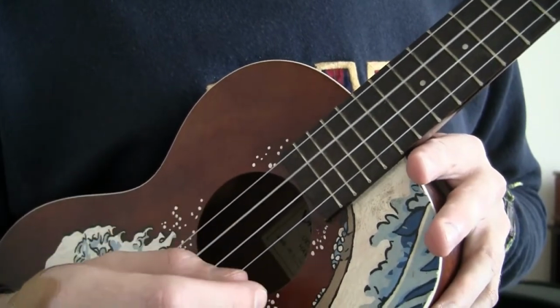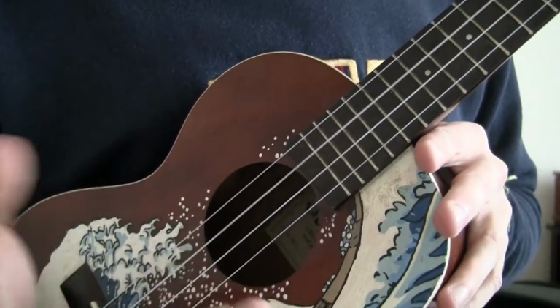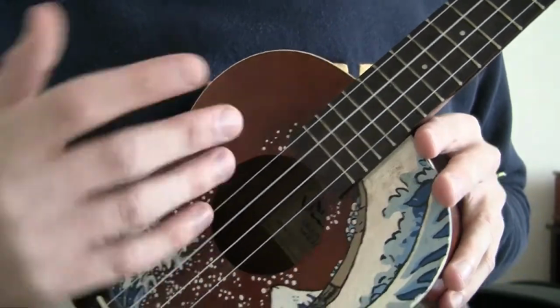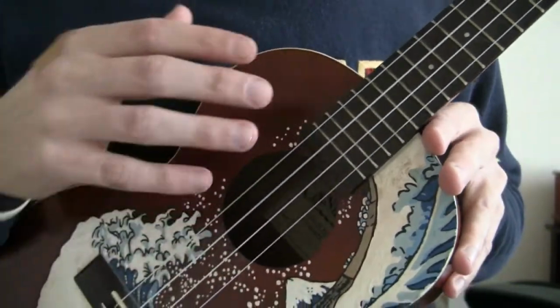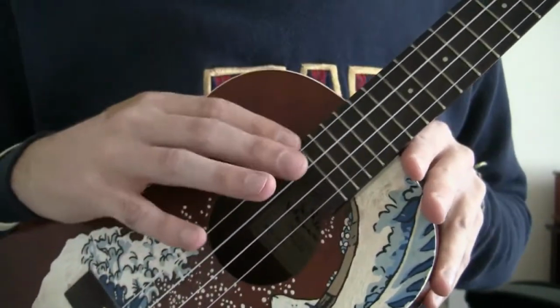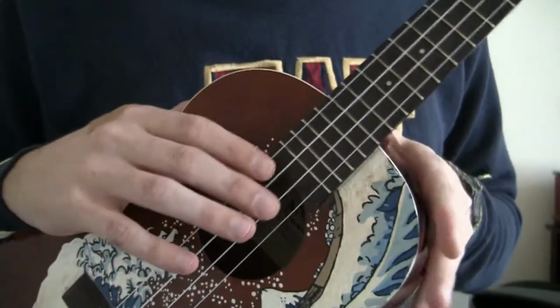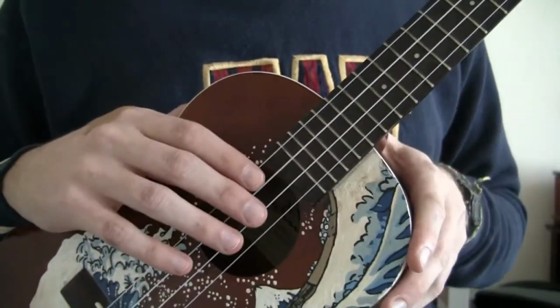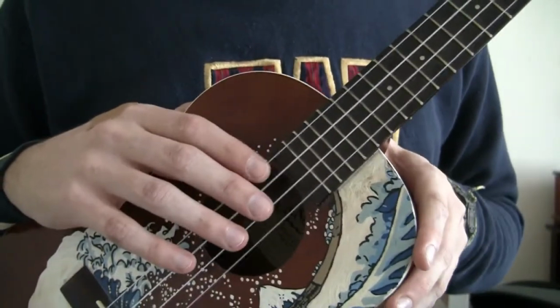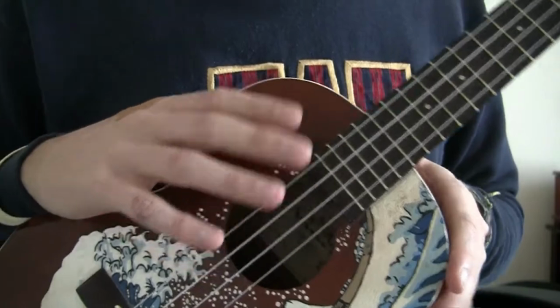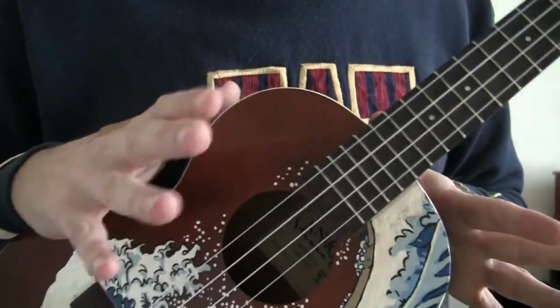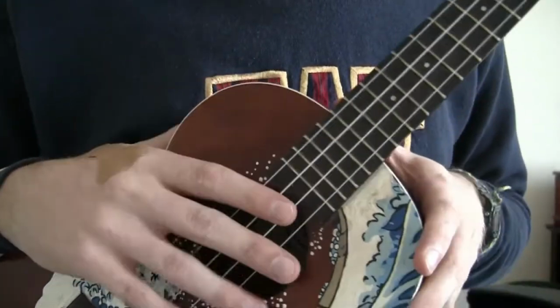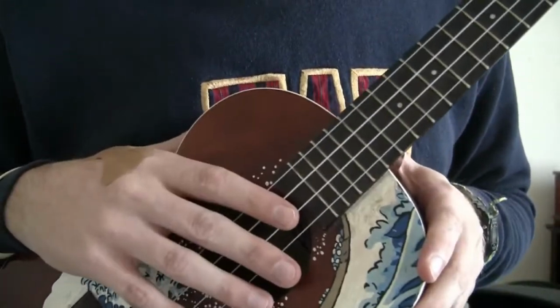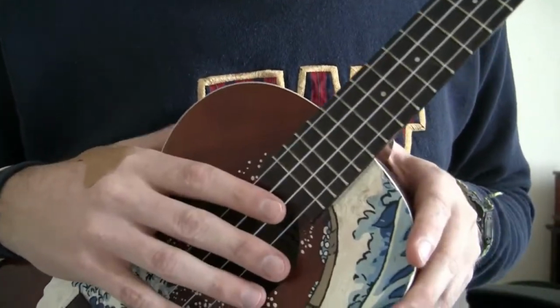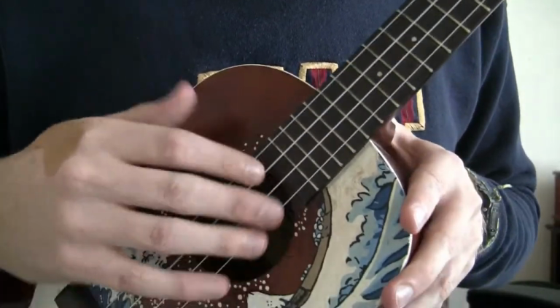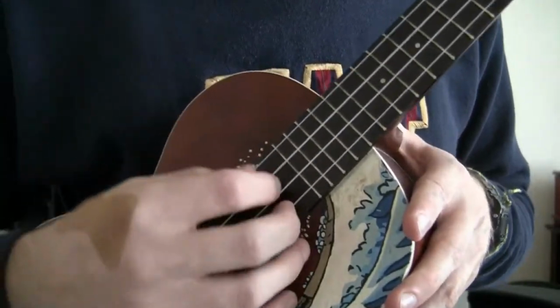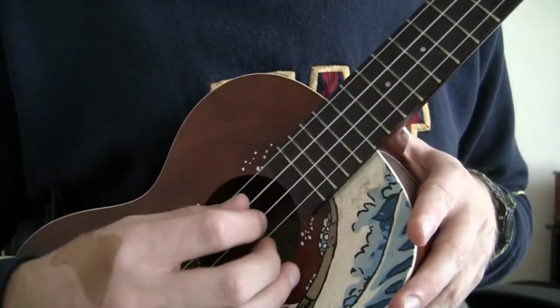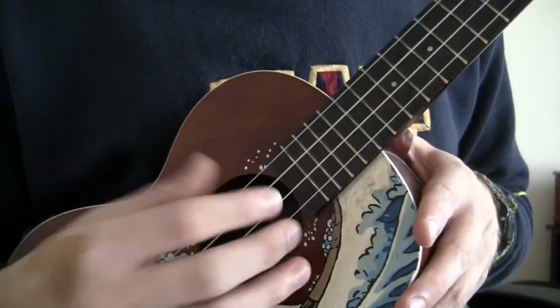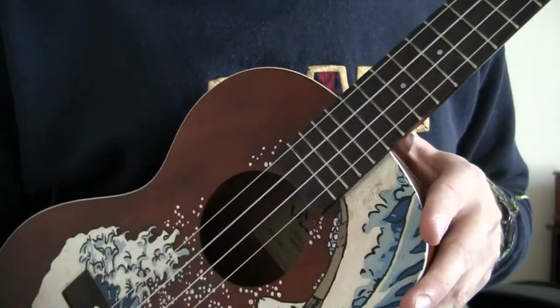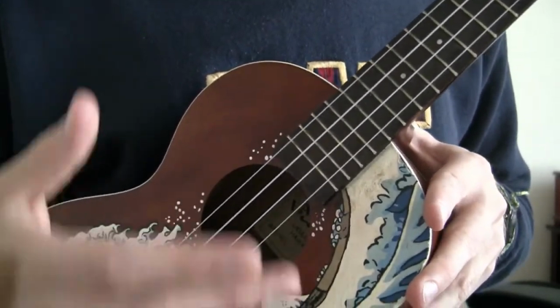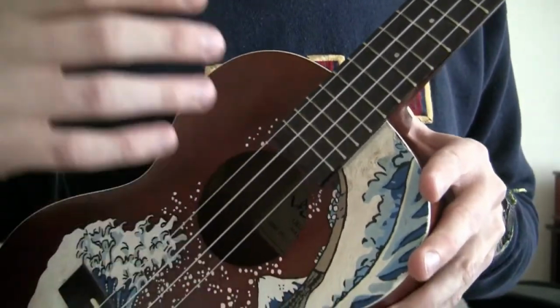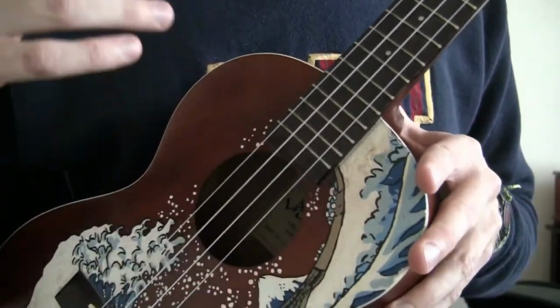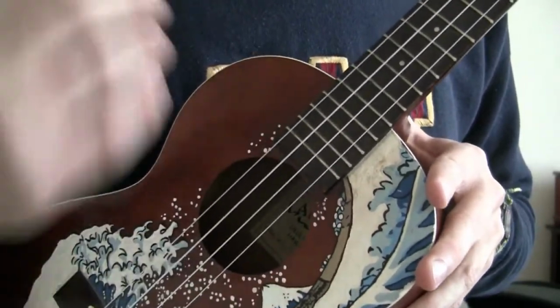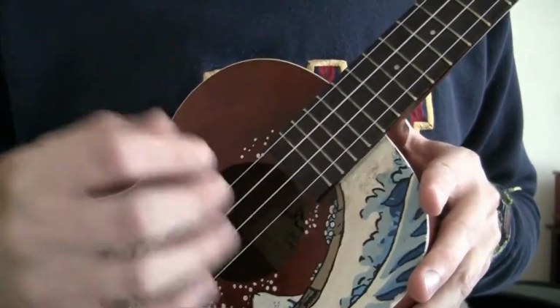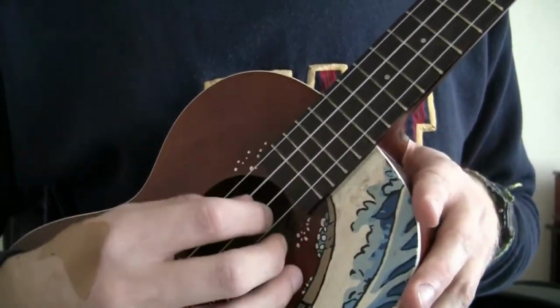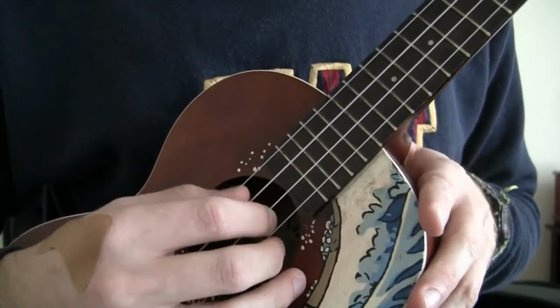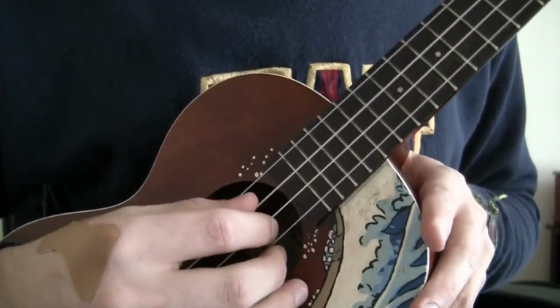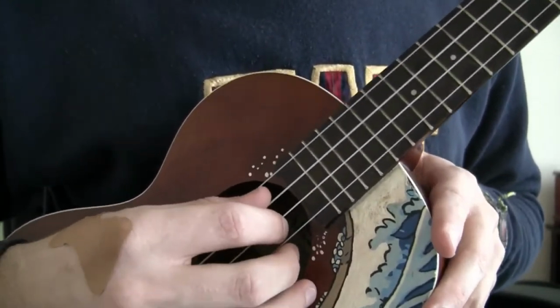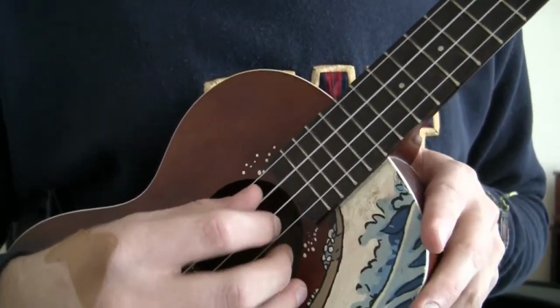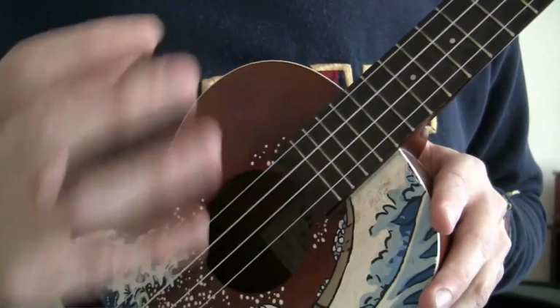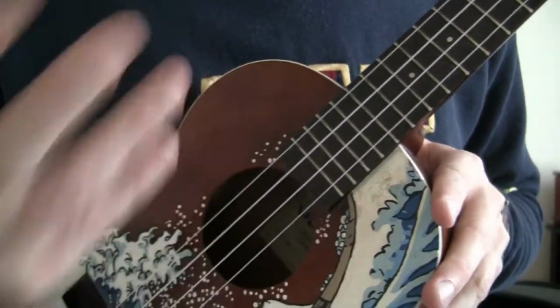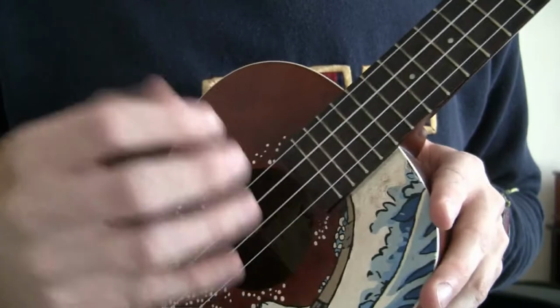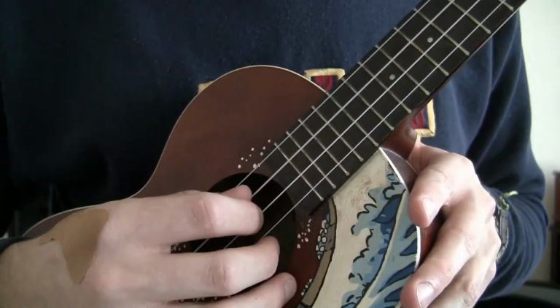And then just work on that. Just do that for hours so you can get it comfortable and it's second nature to you. So you can speed it up.